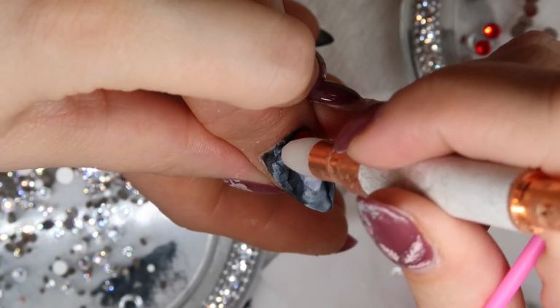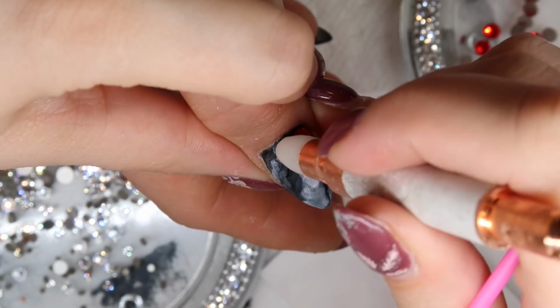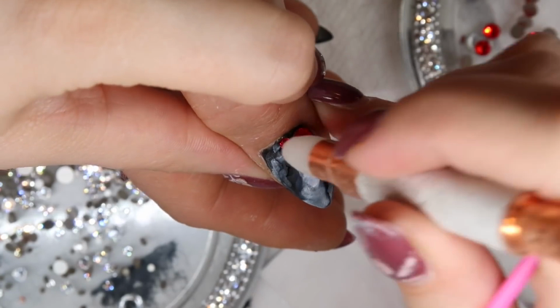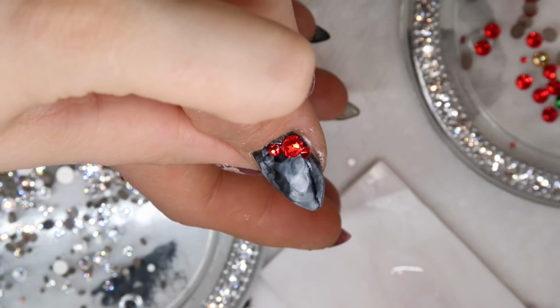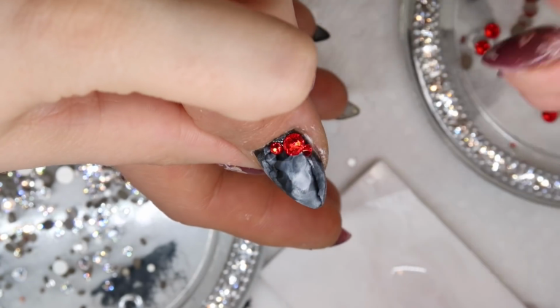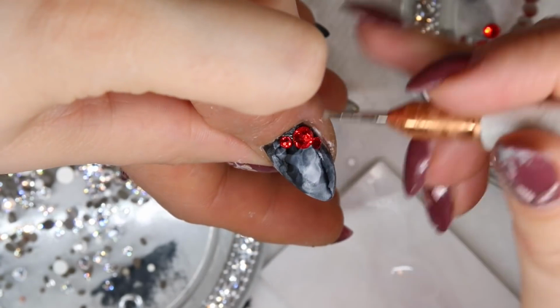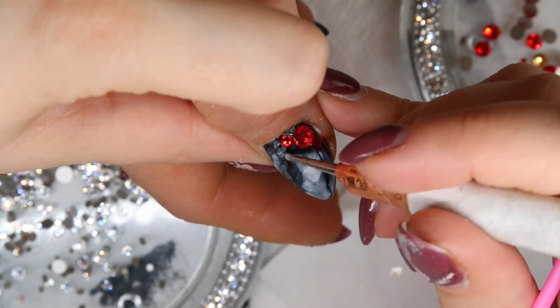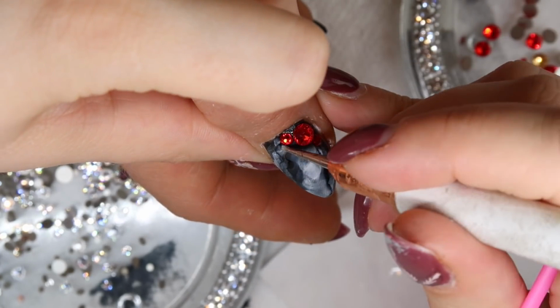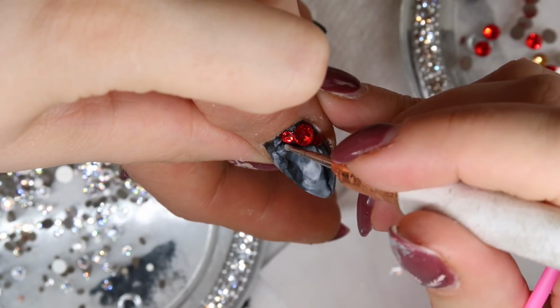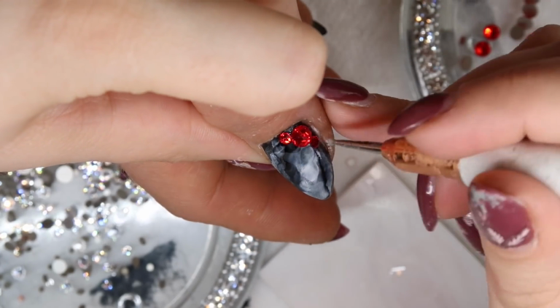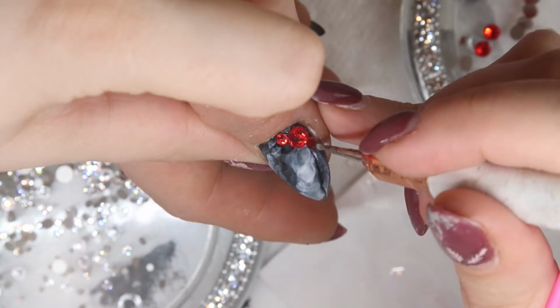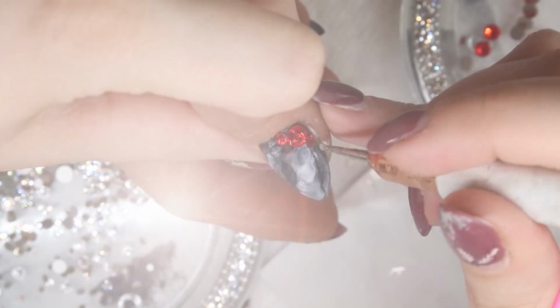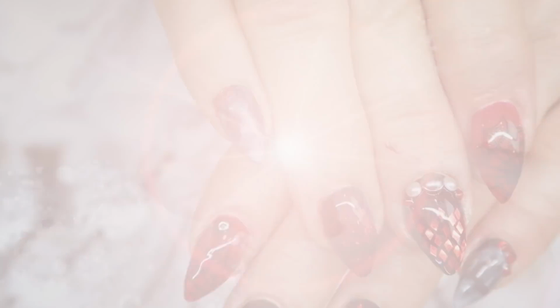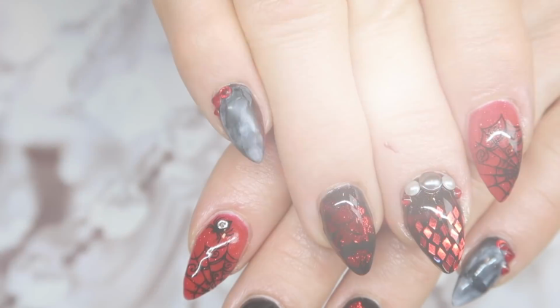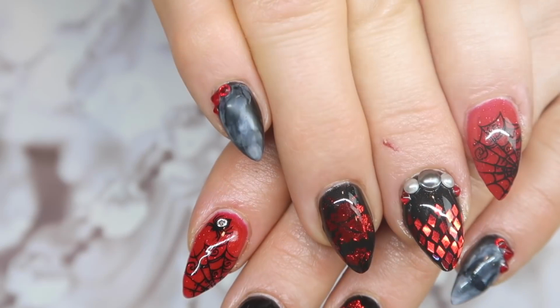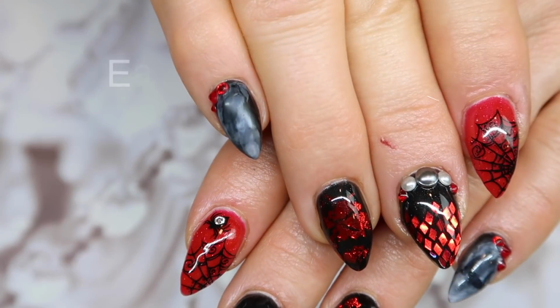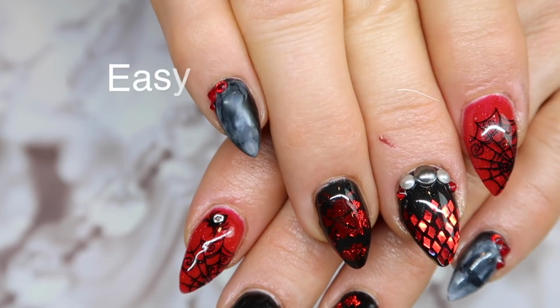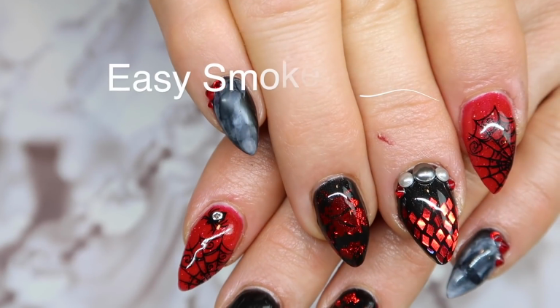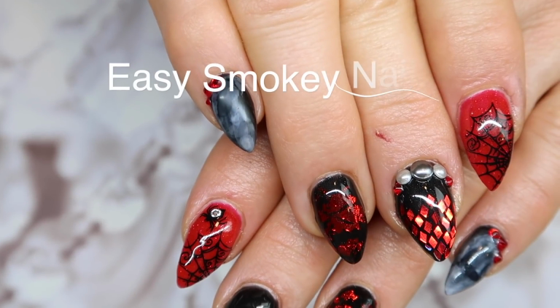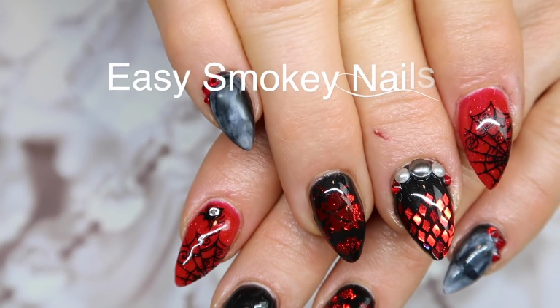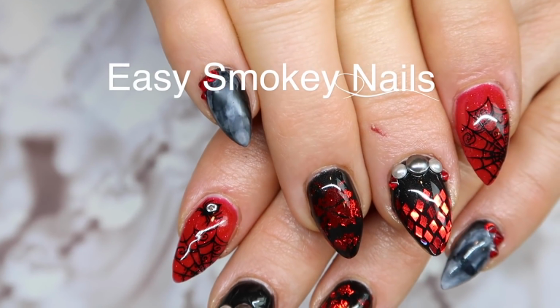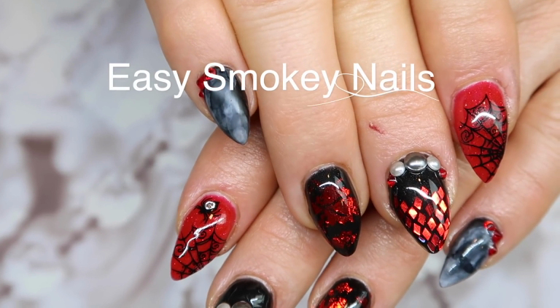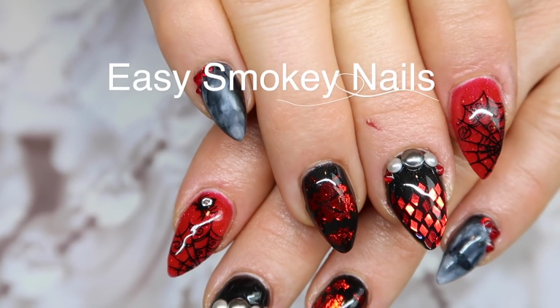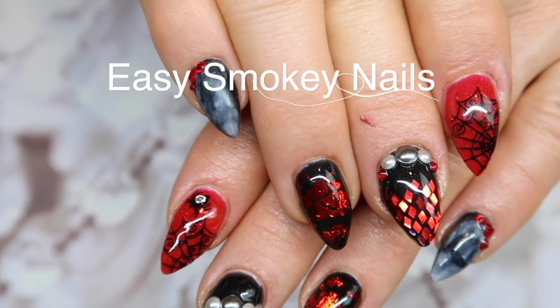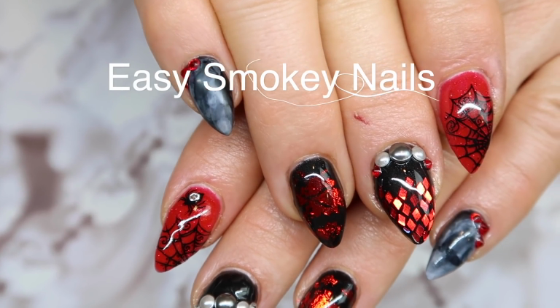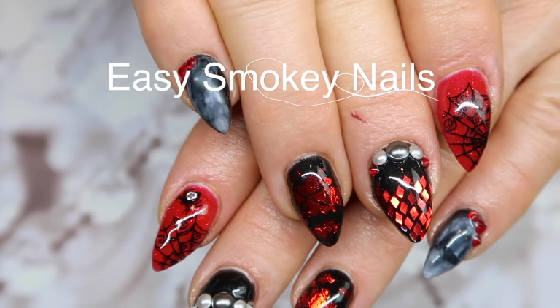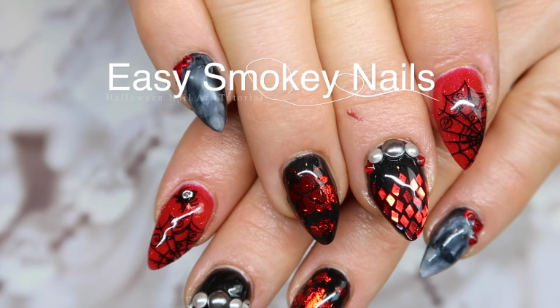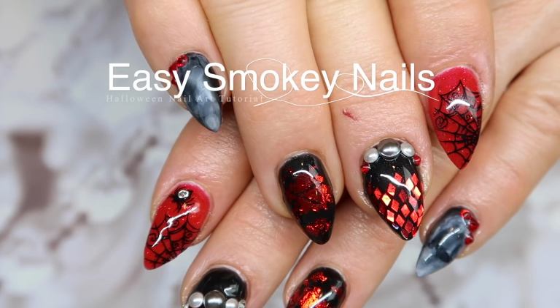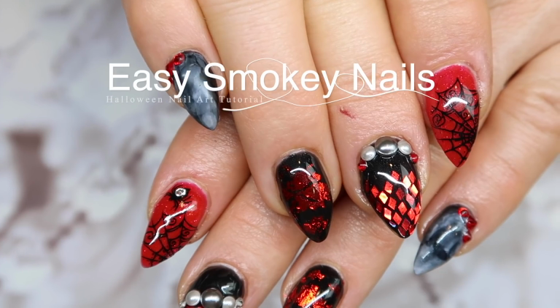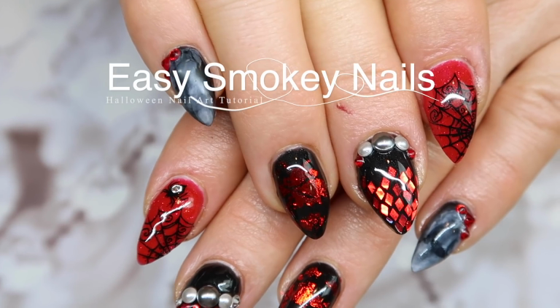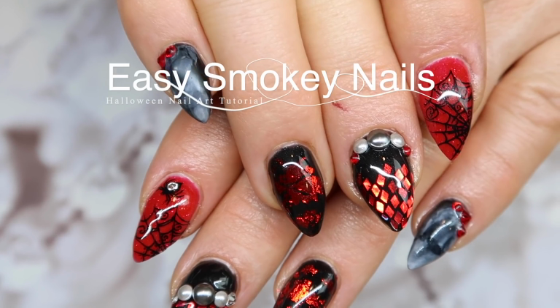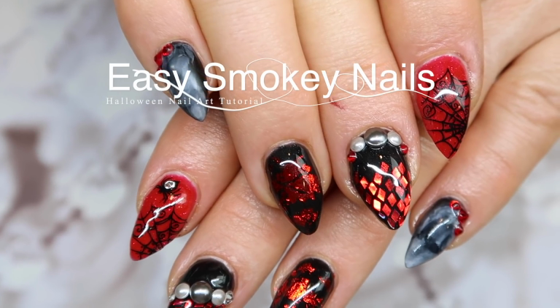I'm going to show you a really easy way to get a super fun smoky nail design. We're also going to throw in some Swarovski crystals to break up some of the coloring and complete the design. Let me show you how we did it.